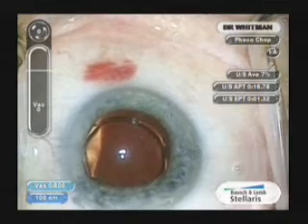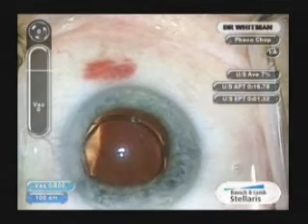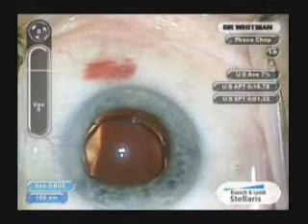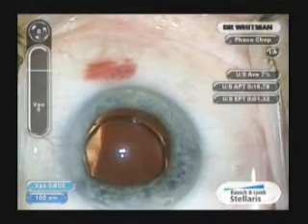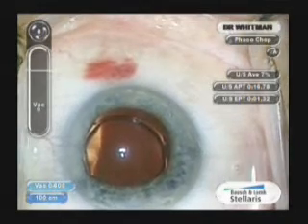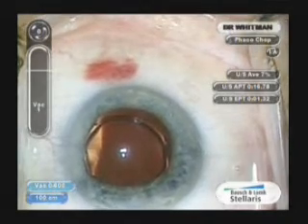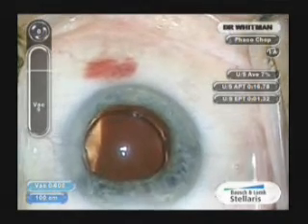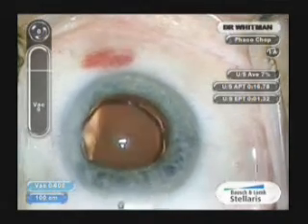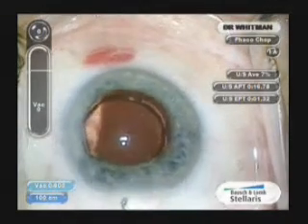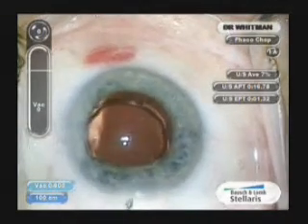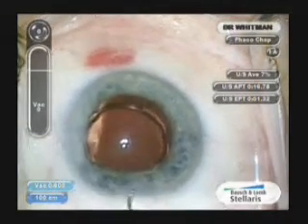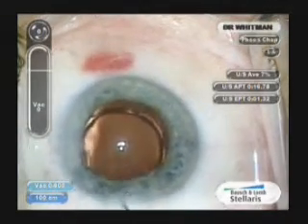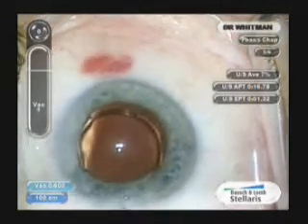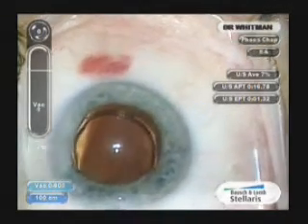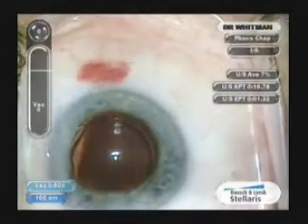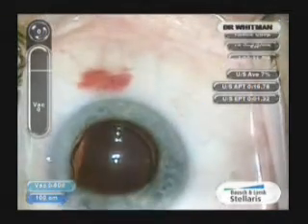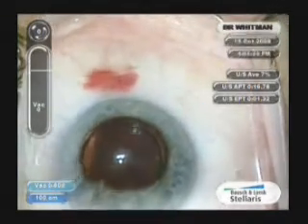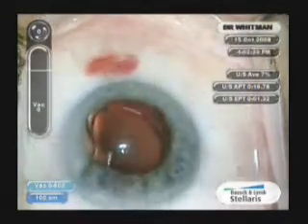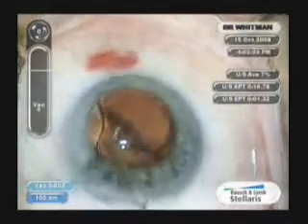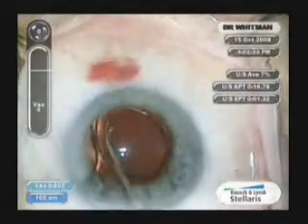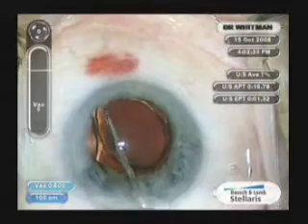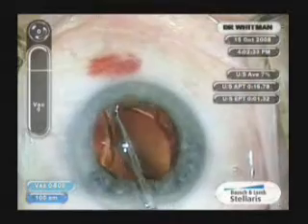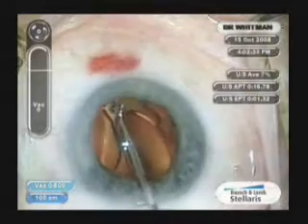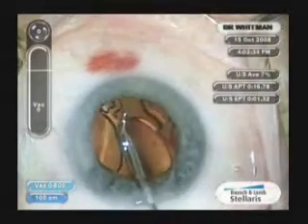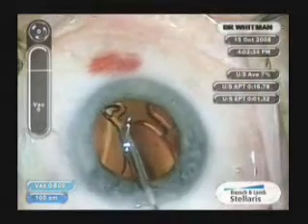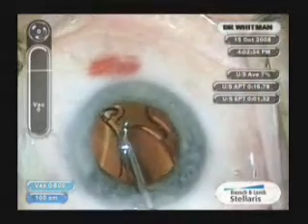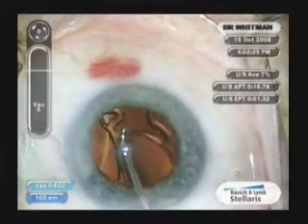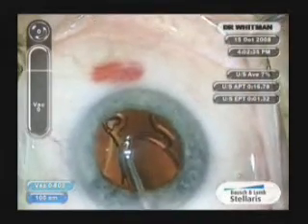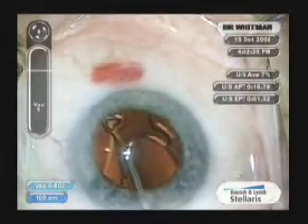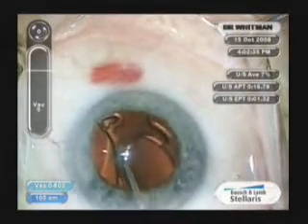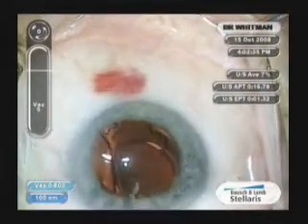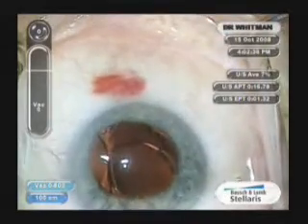Again, you can see the bump on the left — it should be on the right for the leading haptic. You can see that it is incorrect on the right.